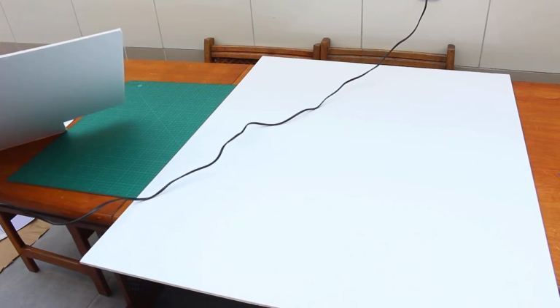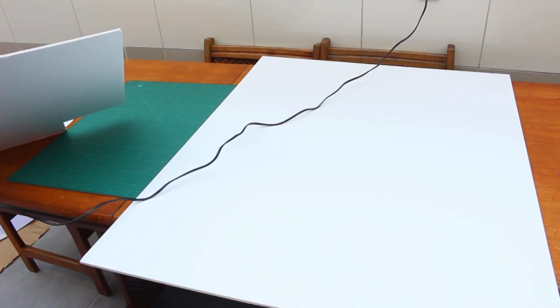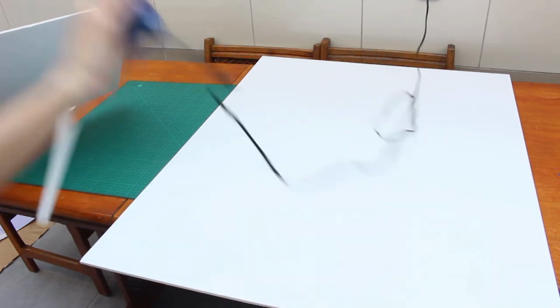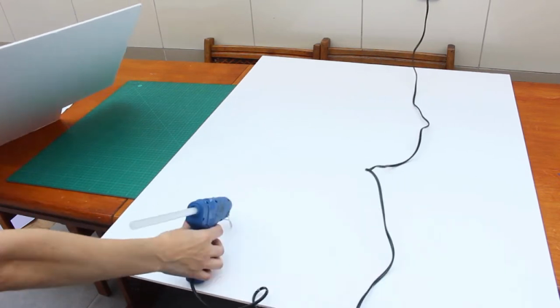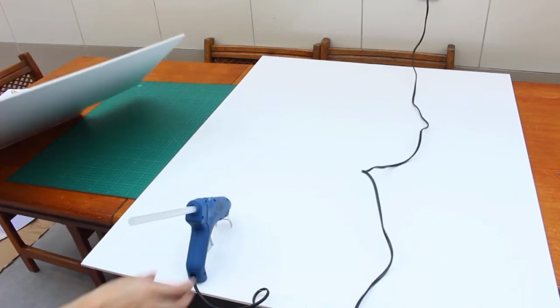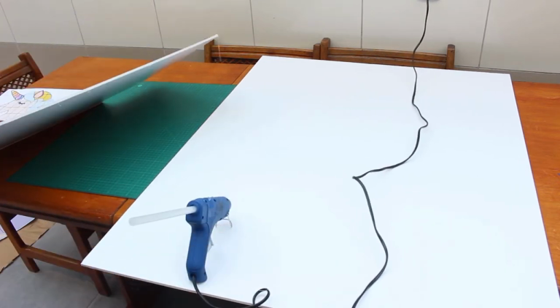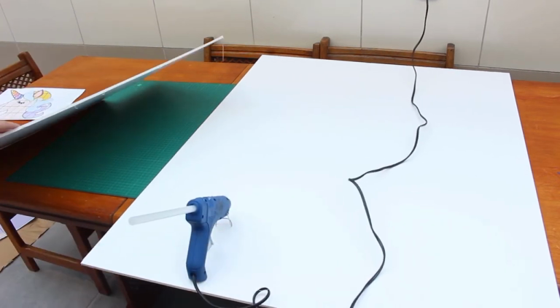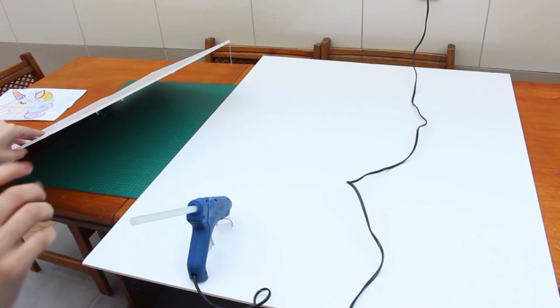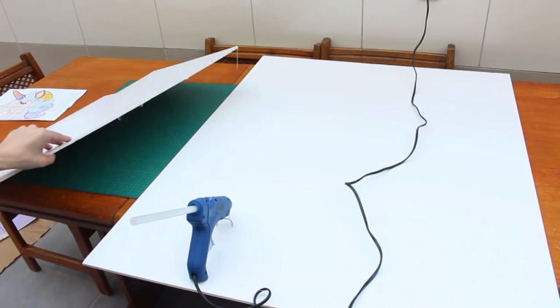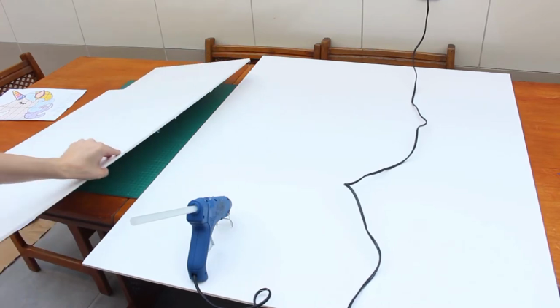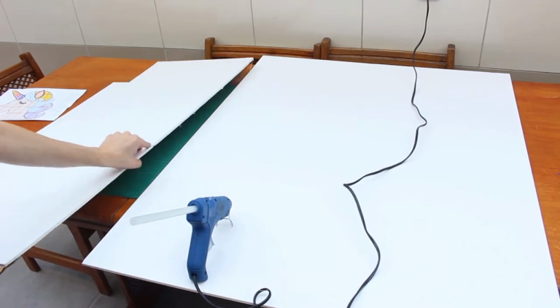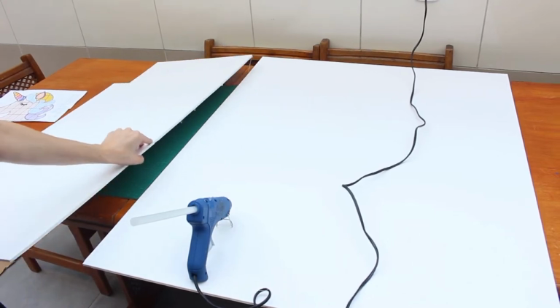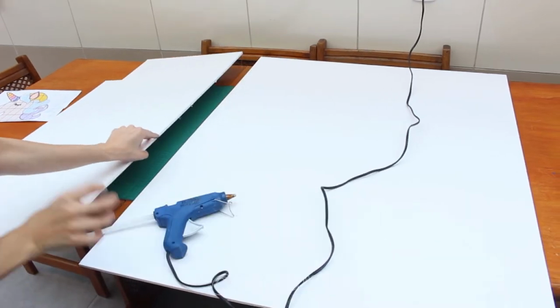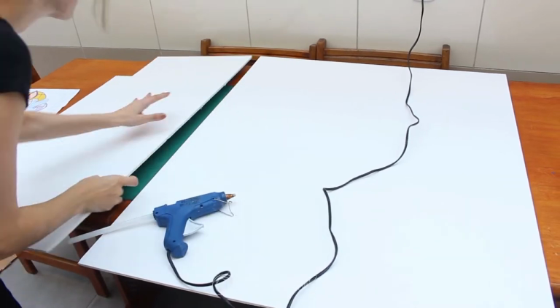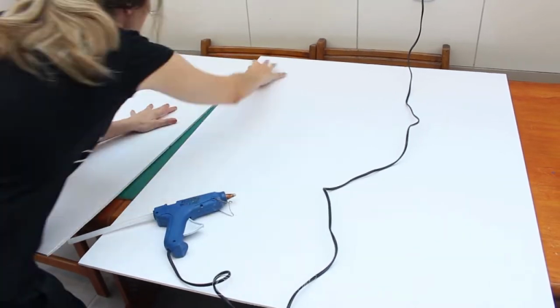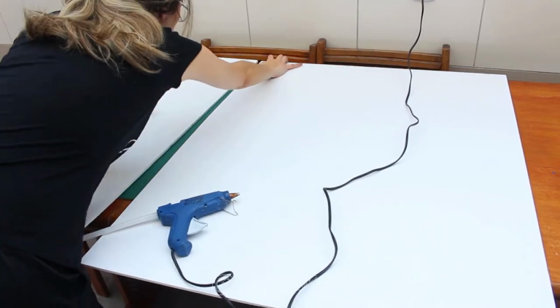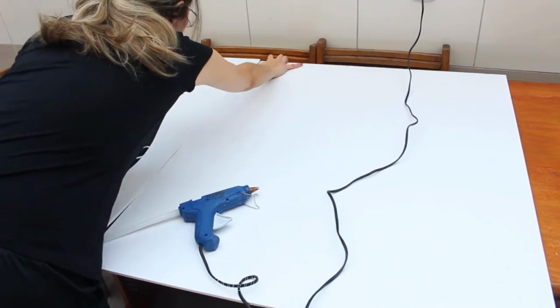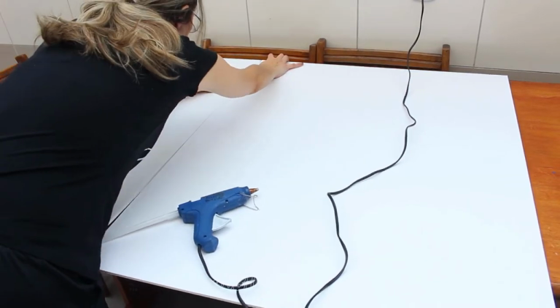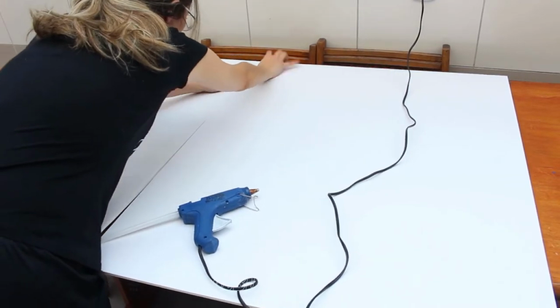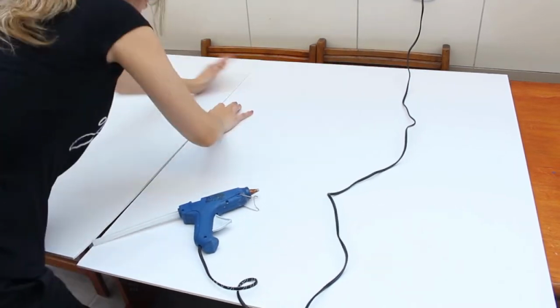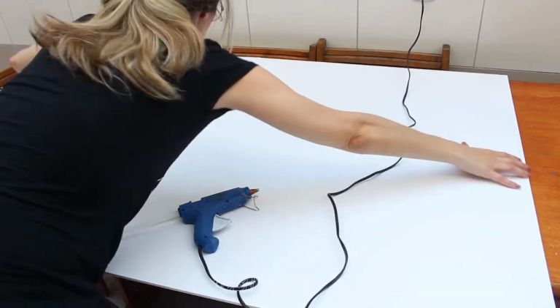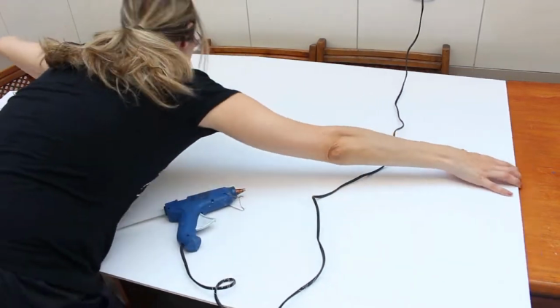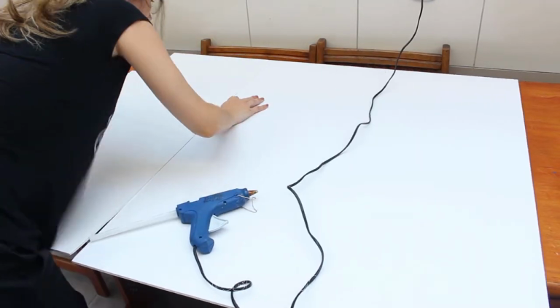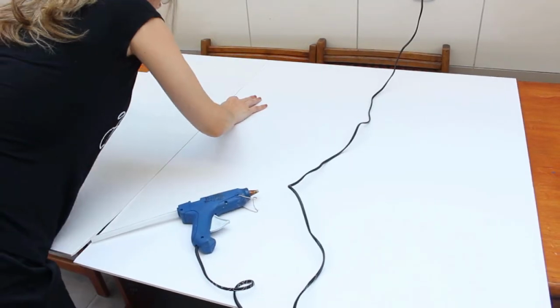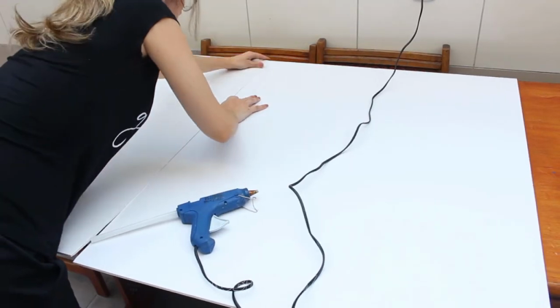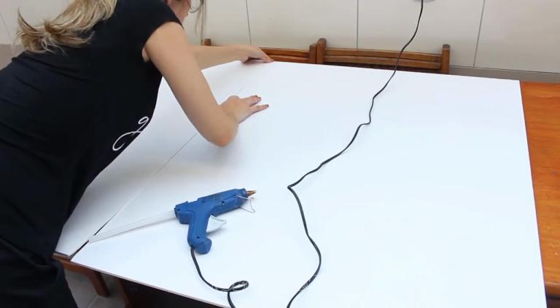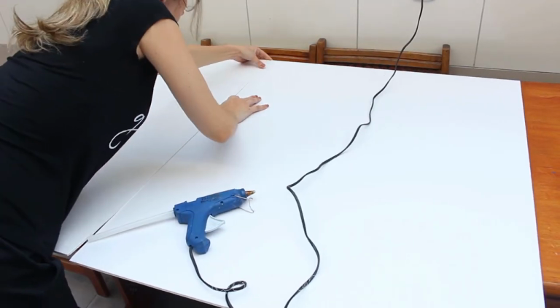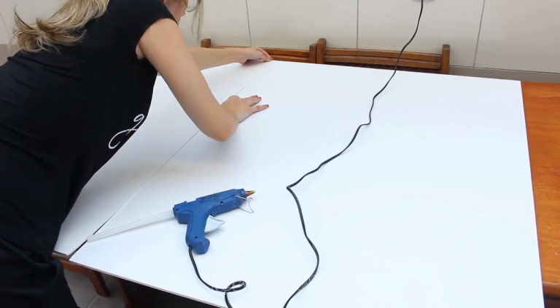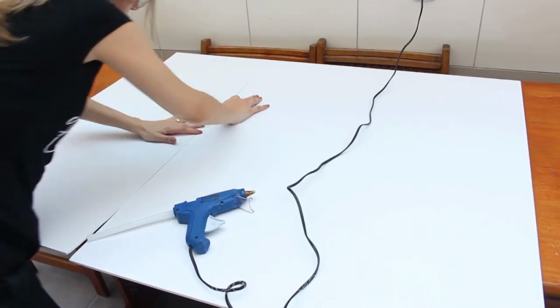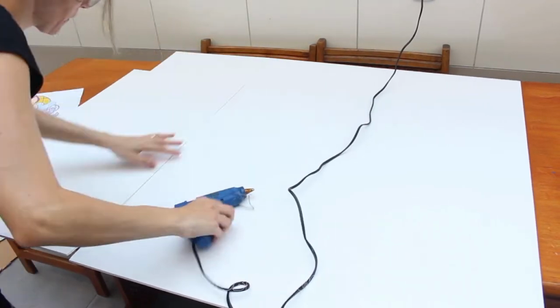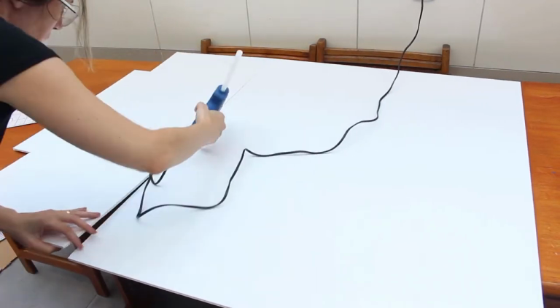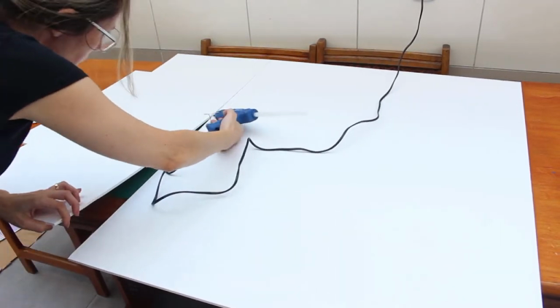To glue the boards together I'm going to use a glue gun. It's really simple — you just need to glue along the width of your board to glue one part to the other.